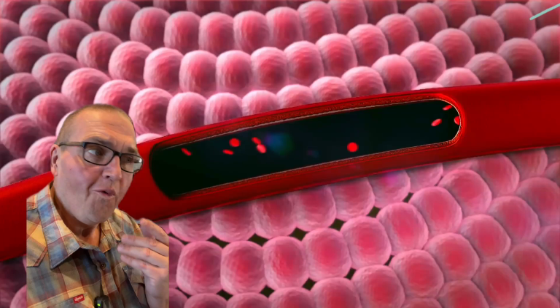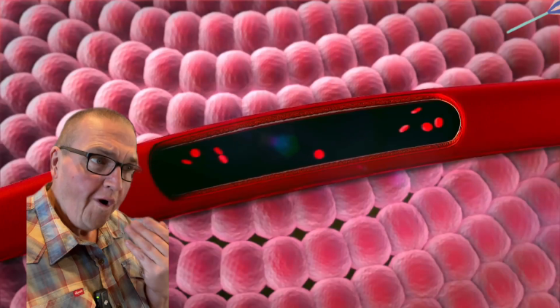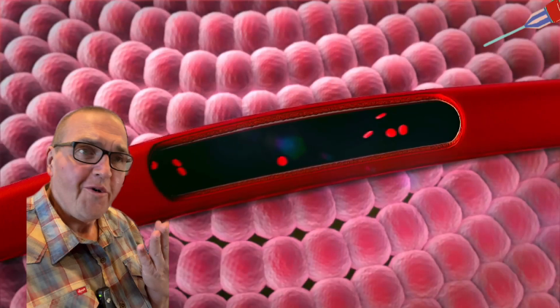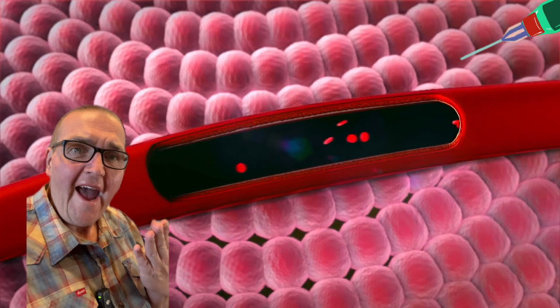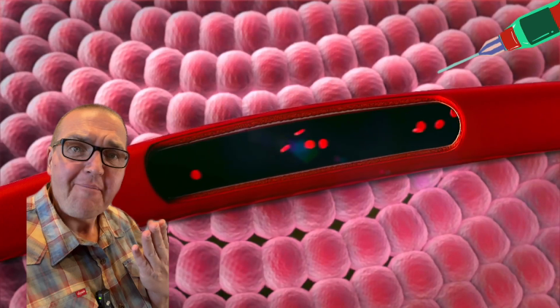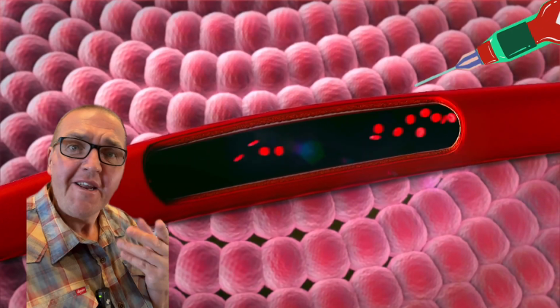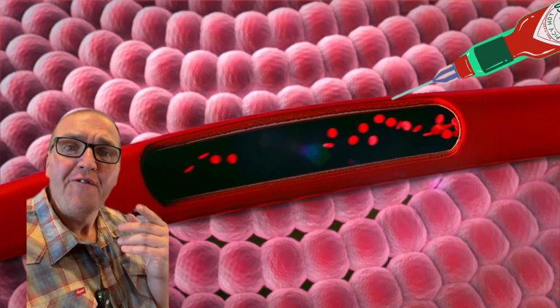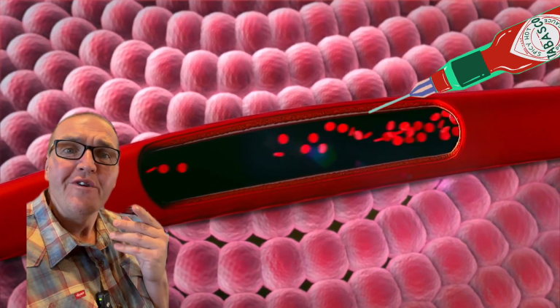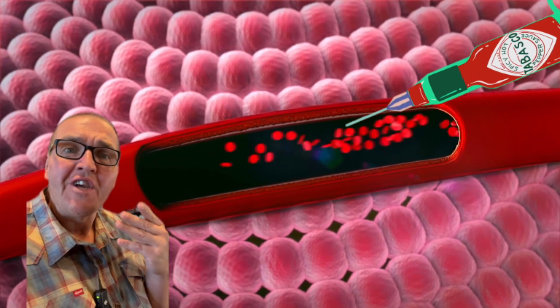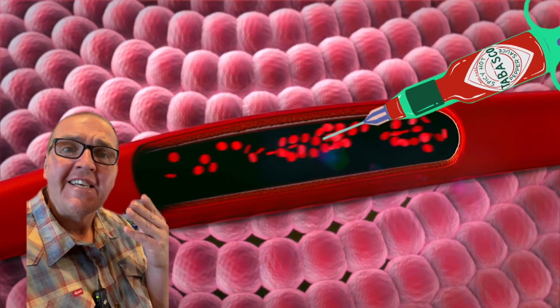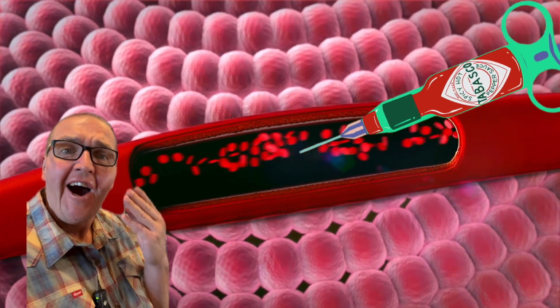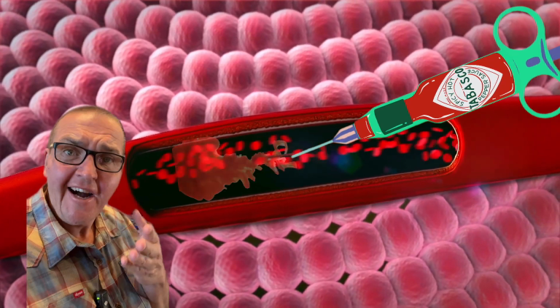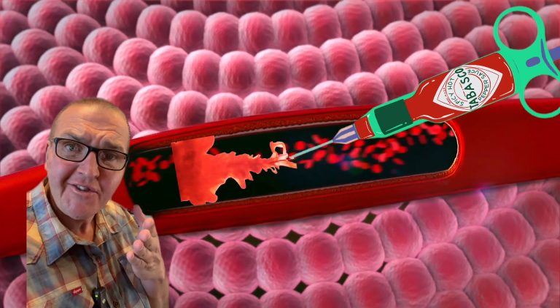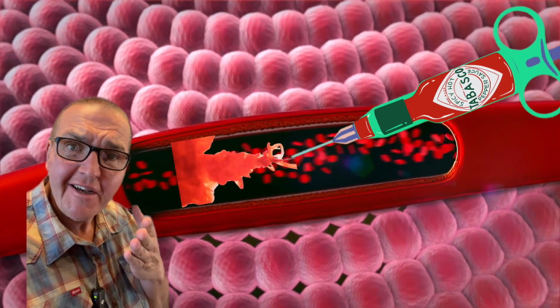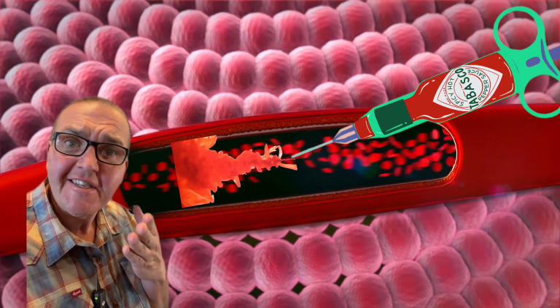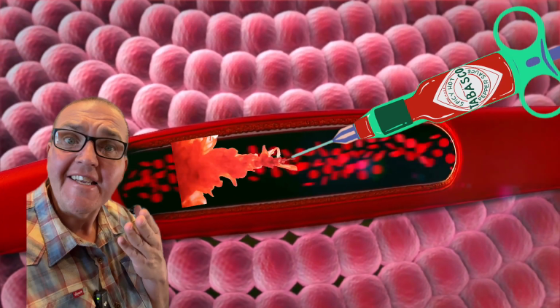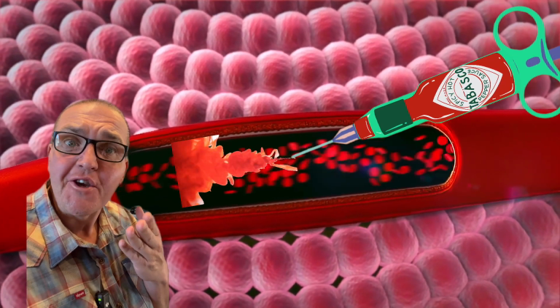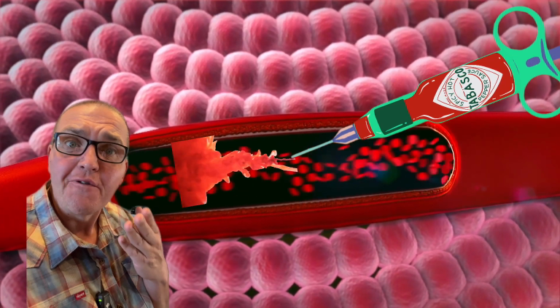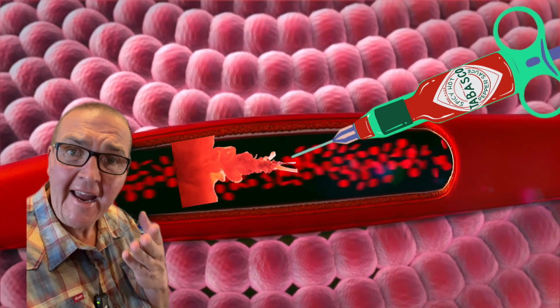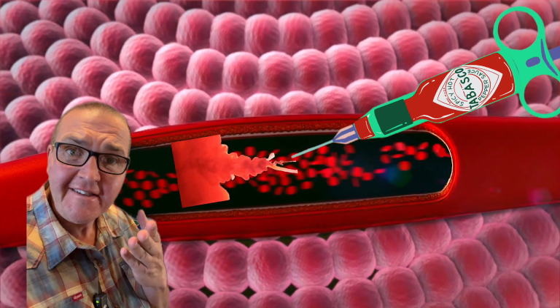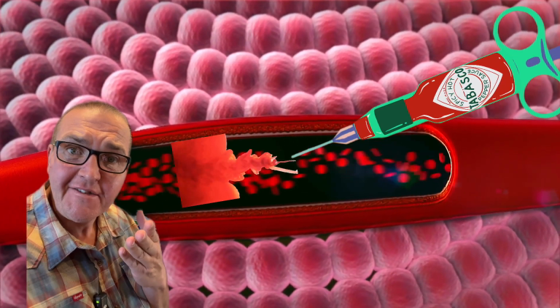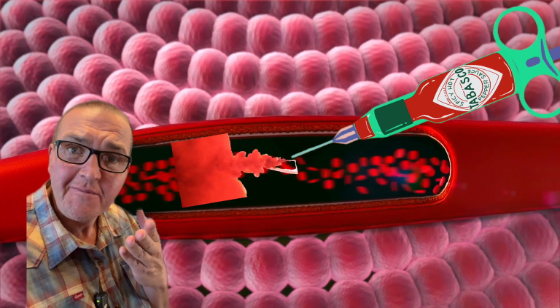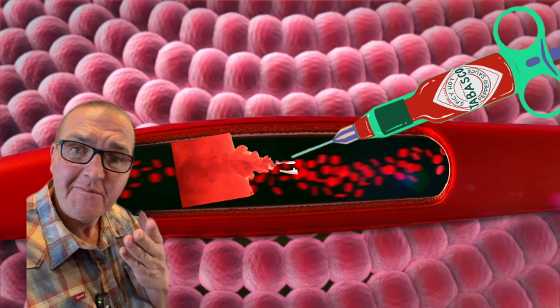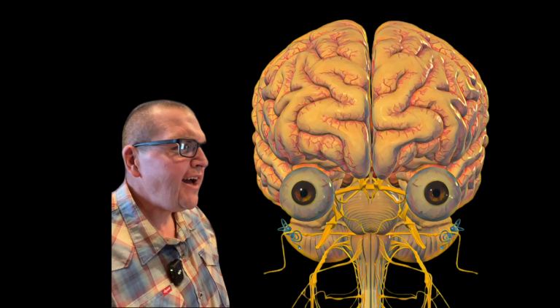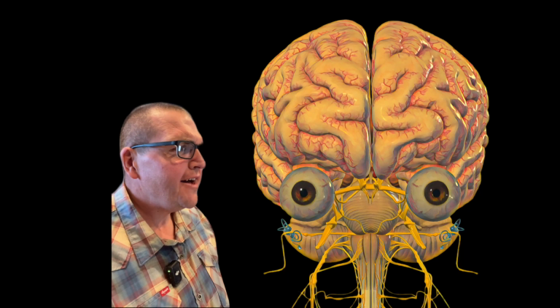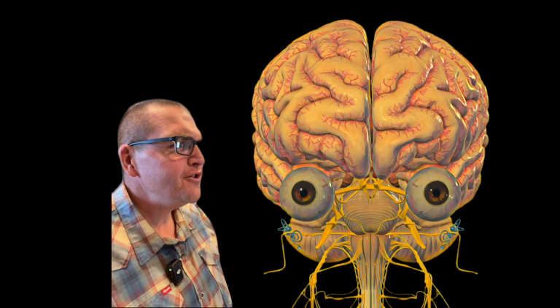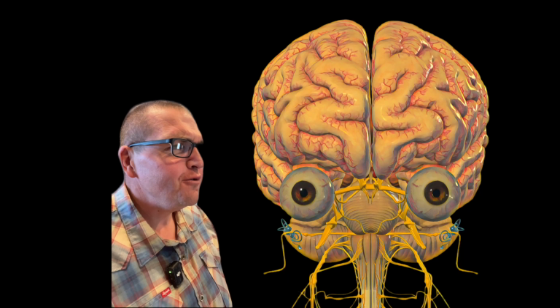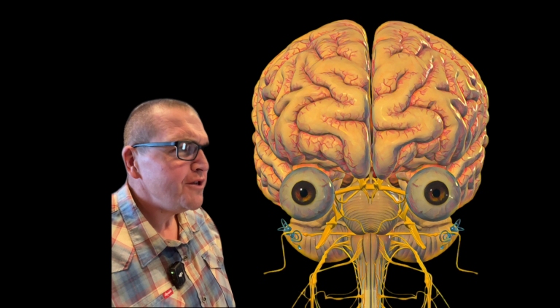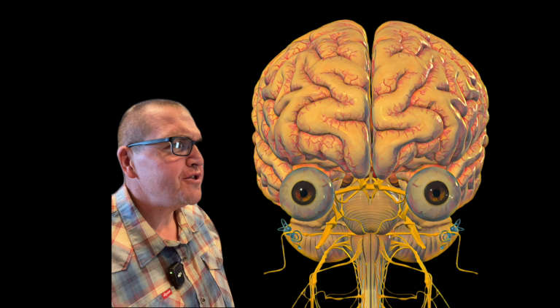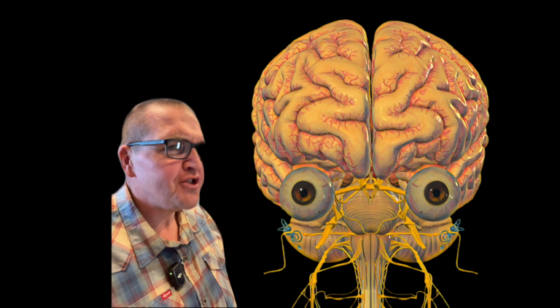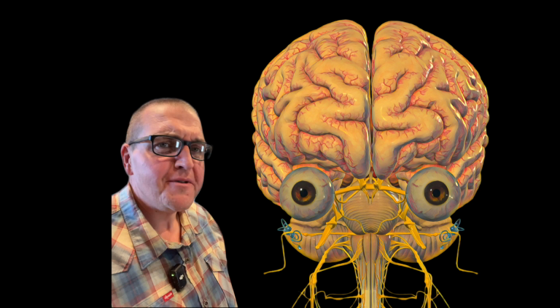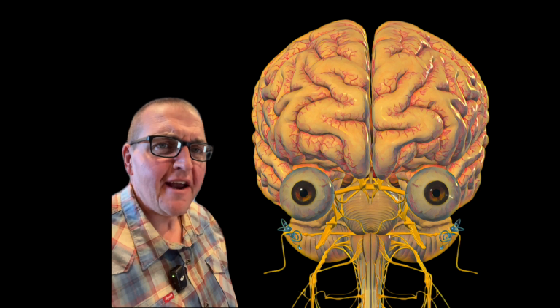What would happen if you injected hot sauce into your veins? What's with the jump scare?